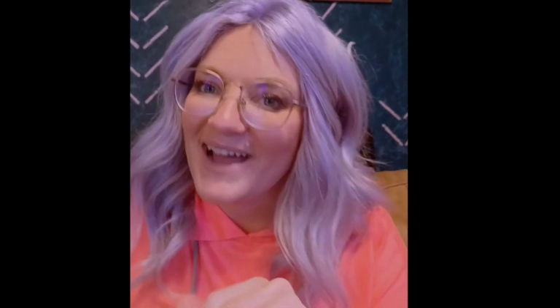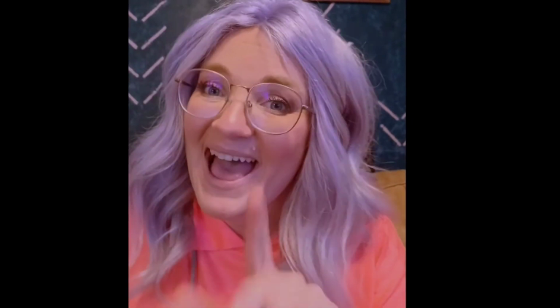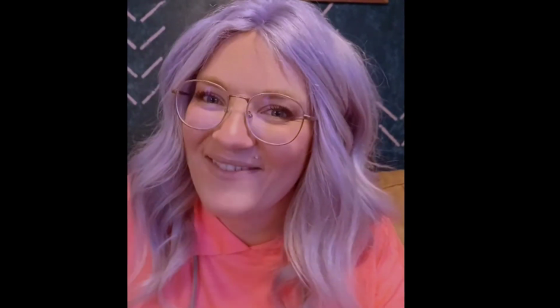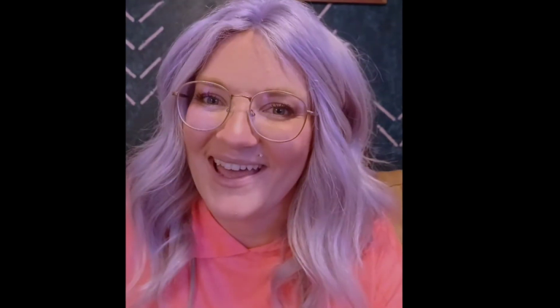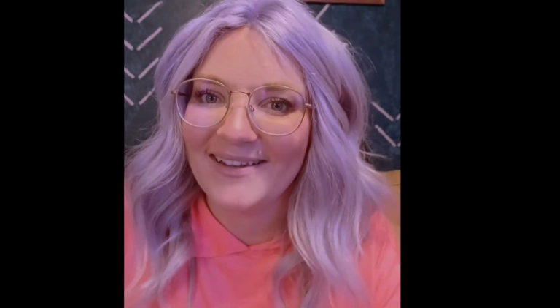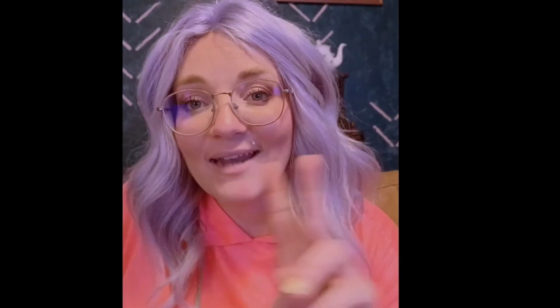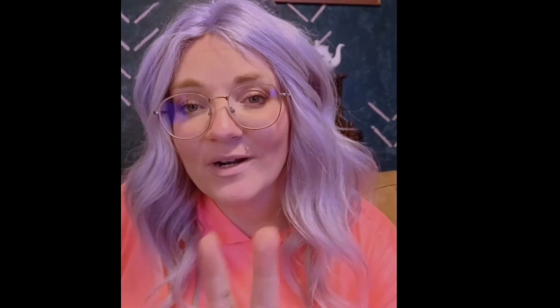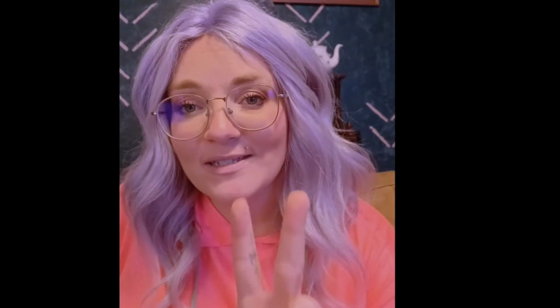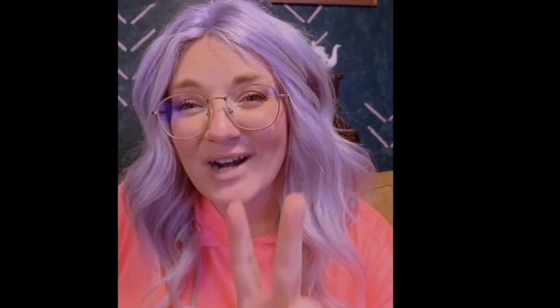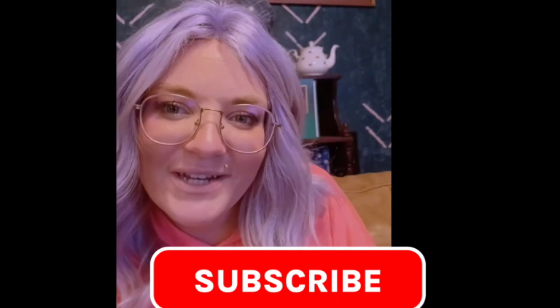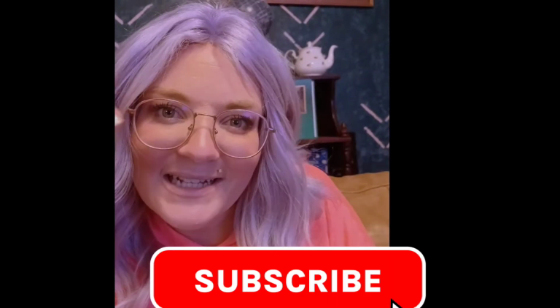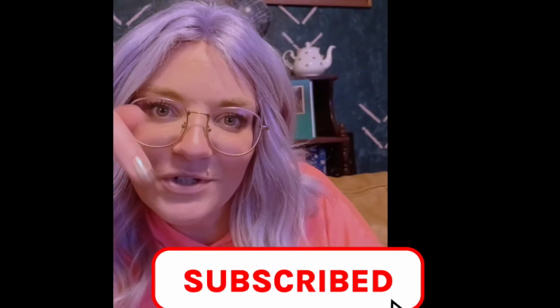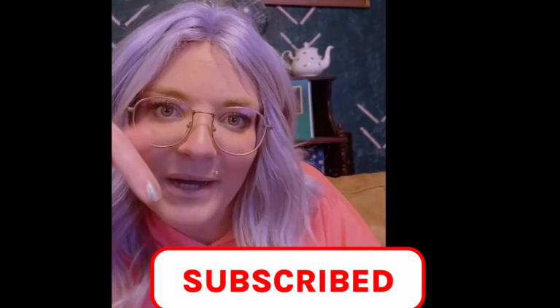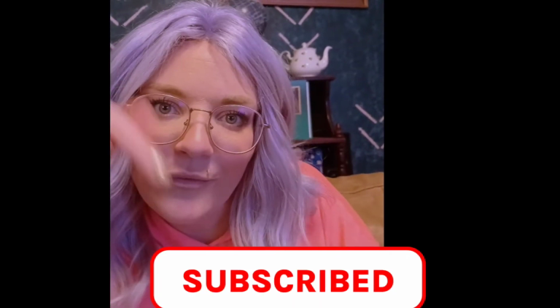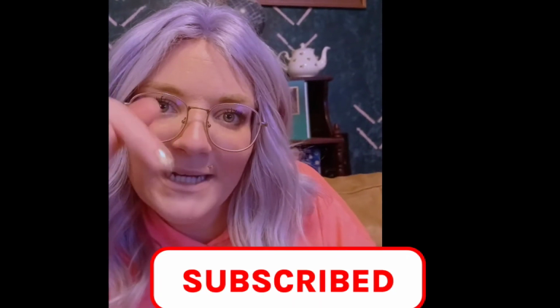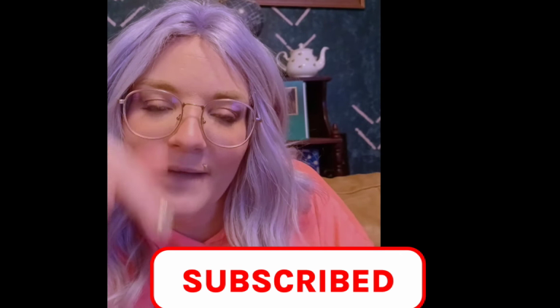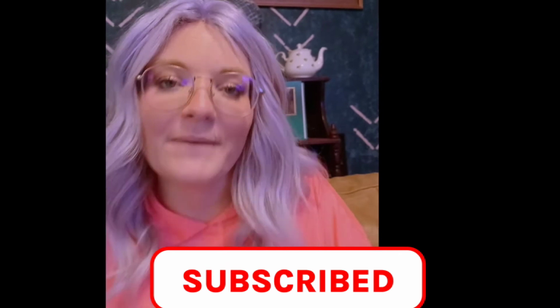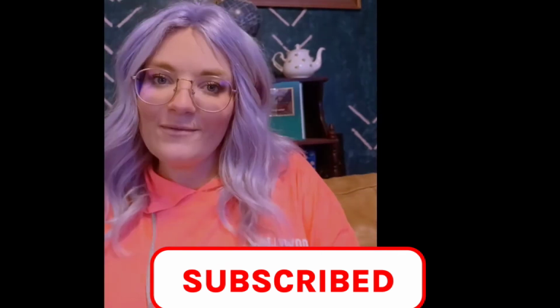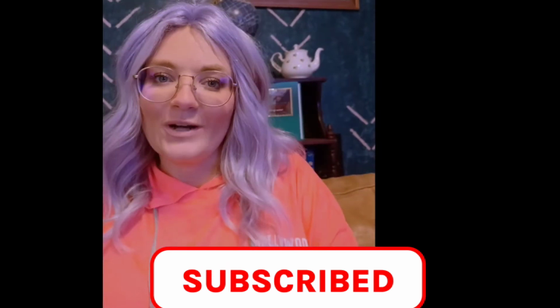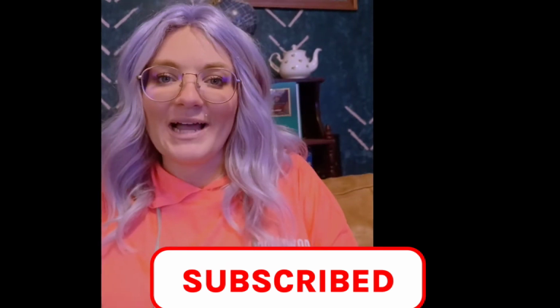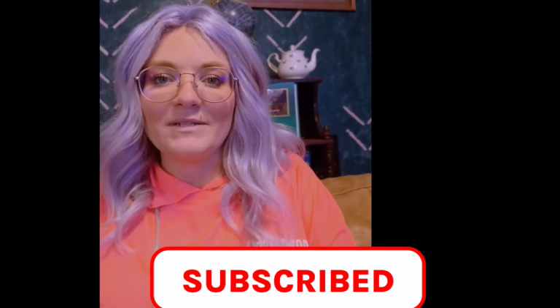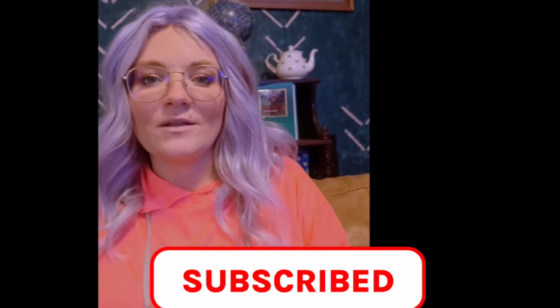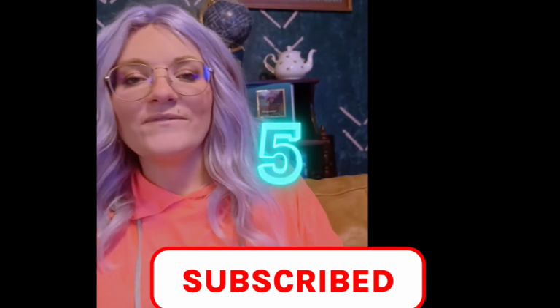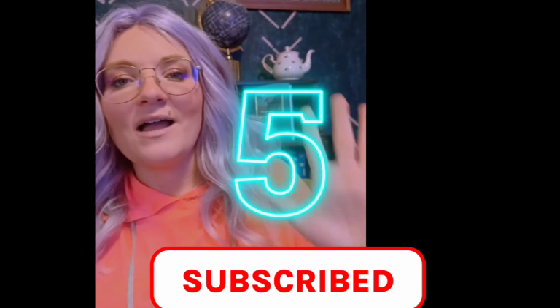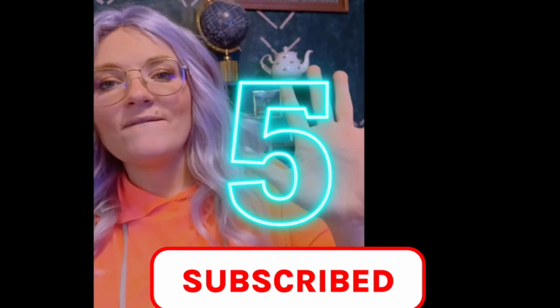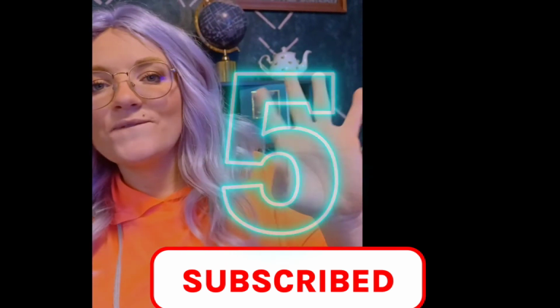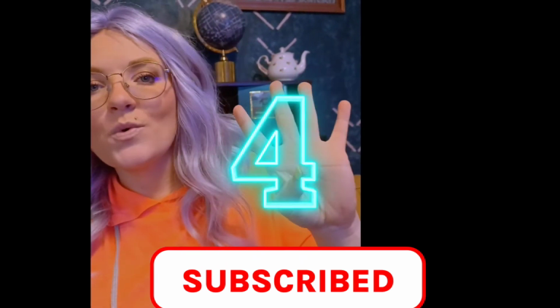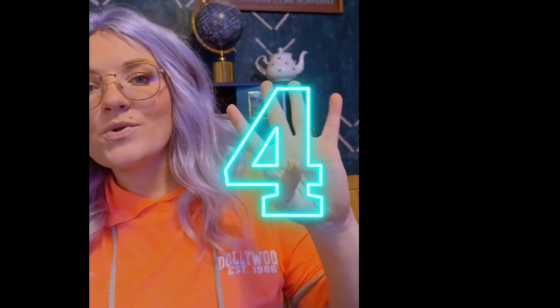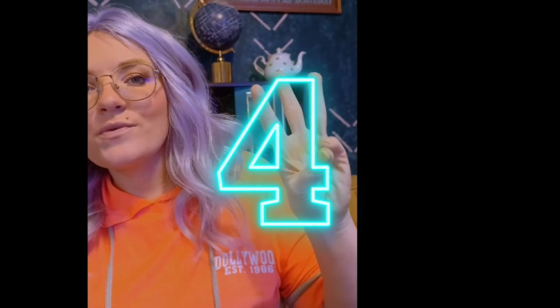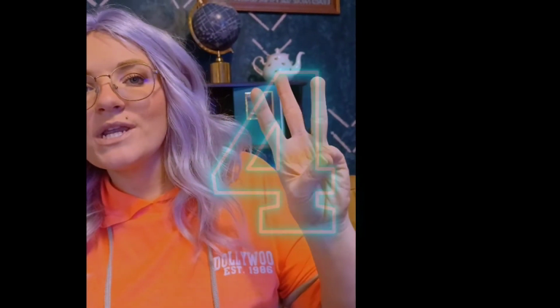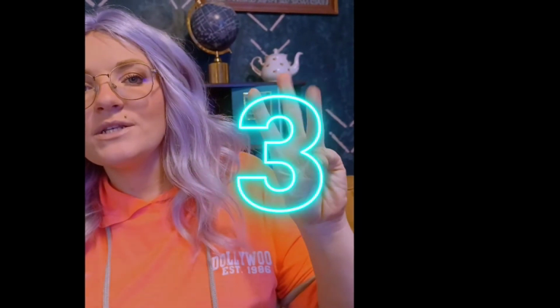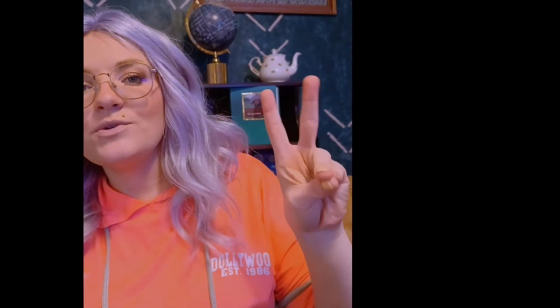And if I haven't yet and you are not subscribed, hit that subscribe button right down there. Watch what happens. Five, four, three, two.